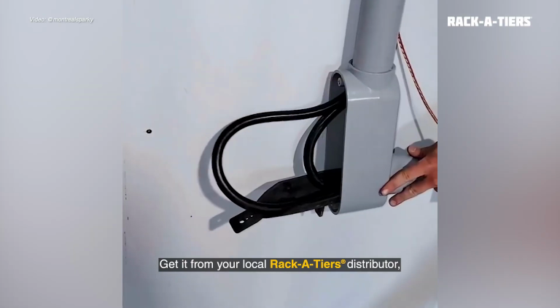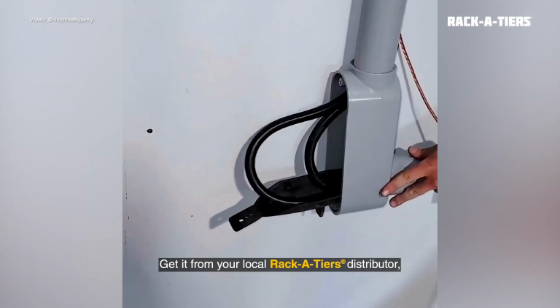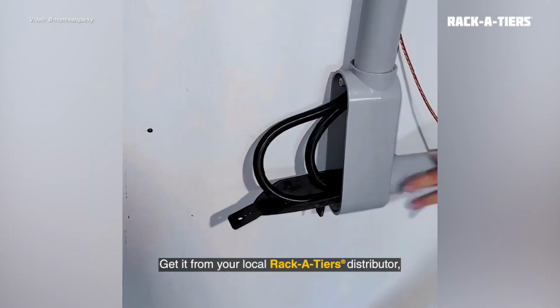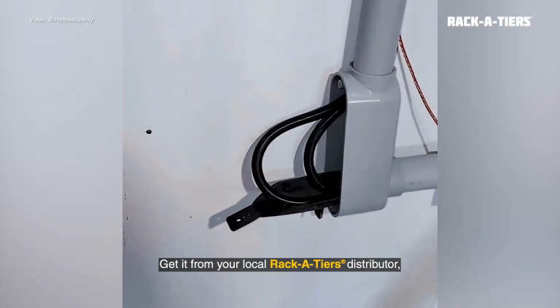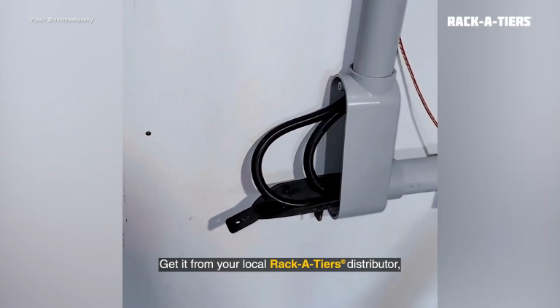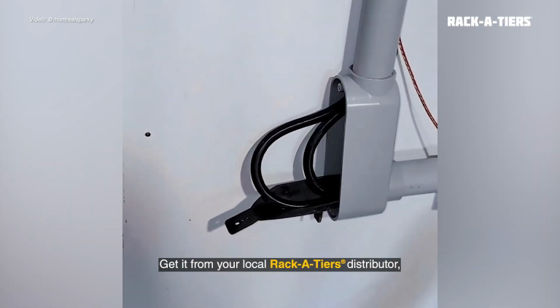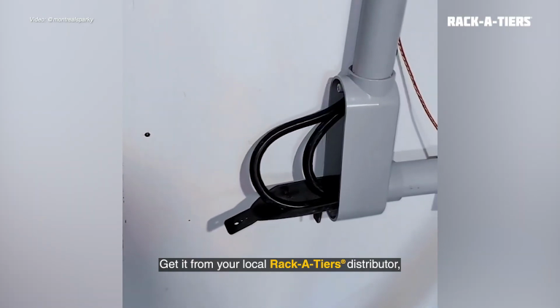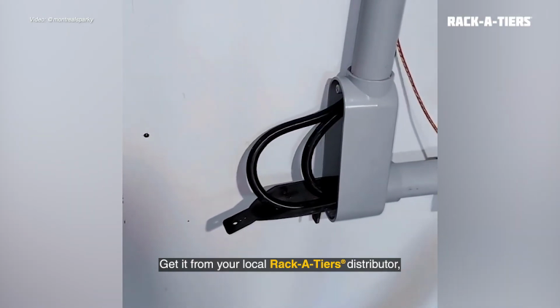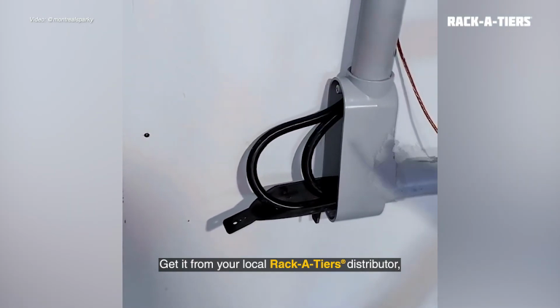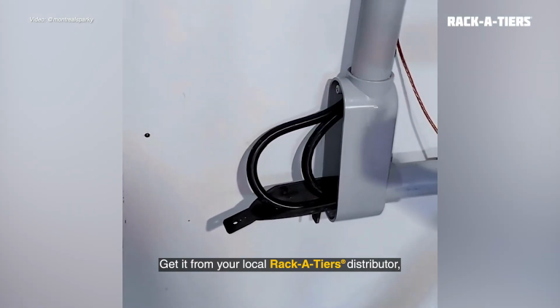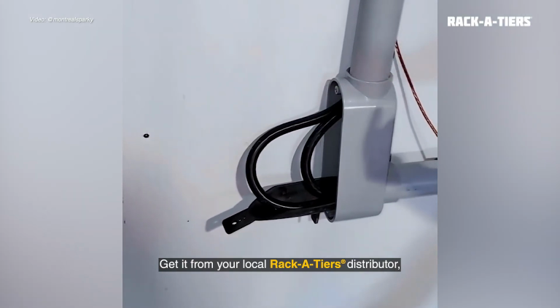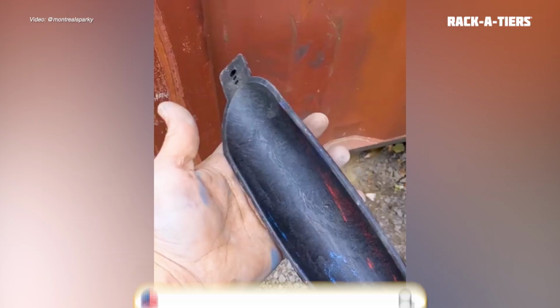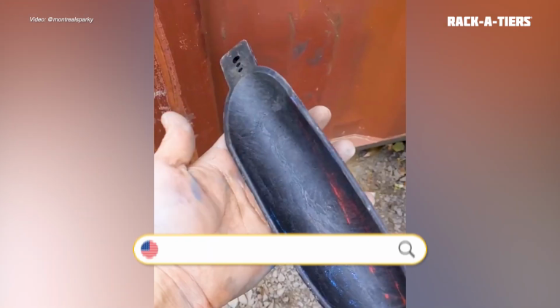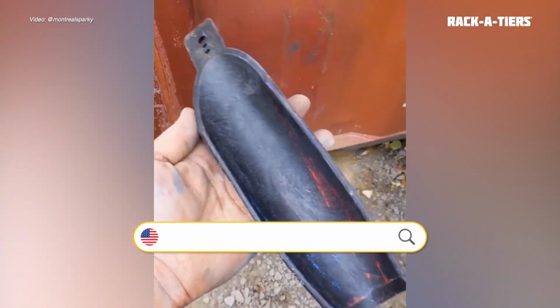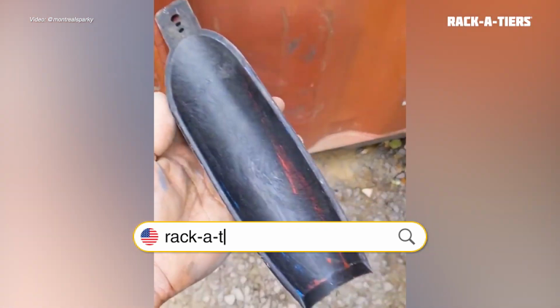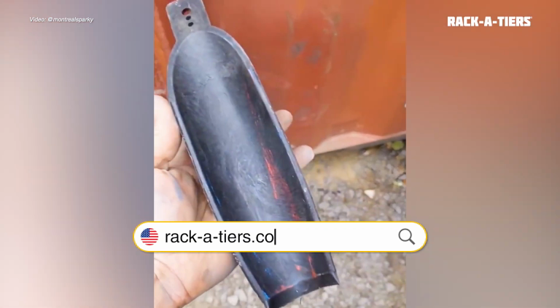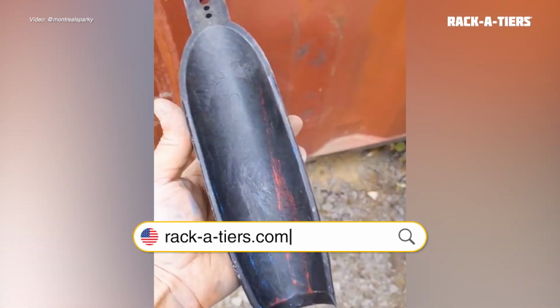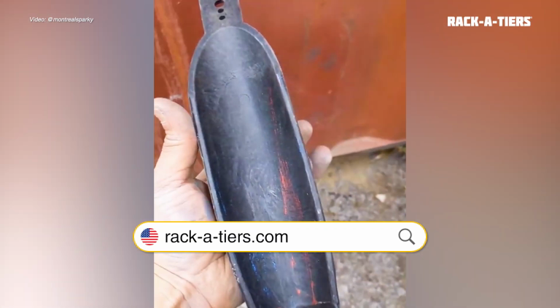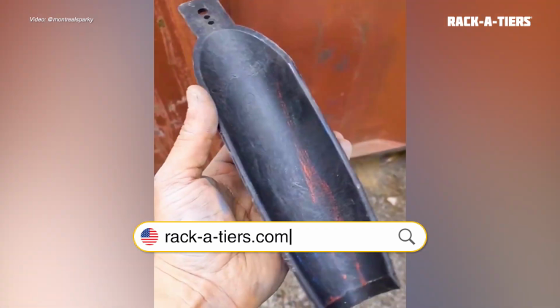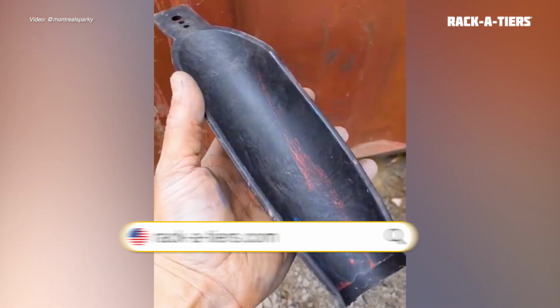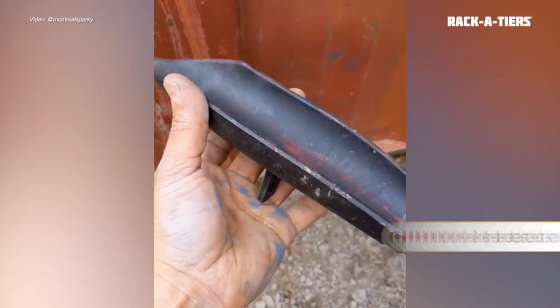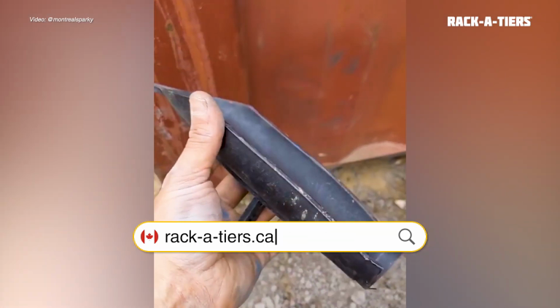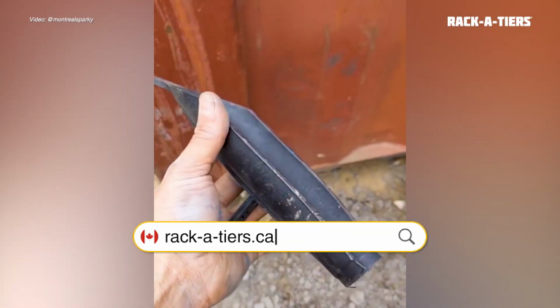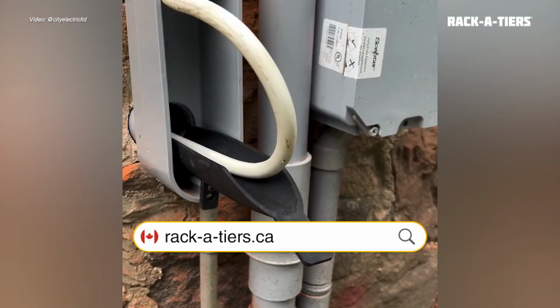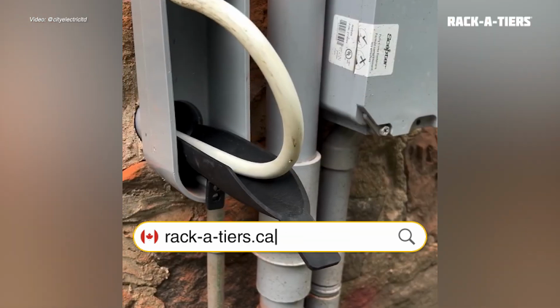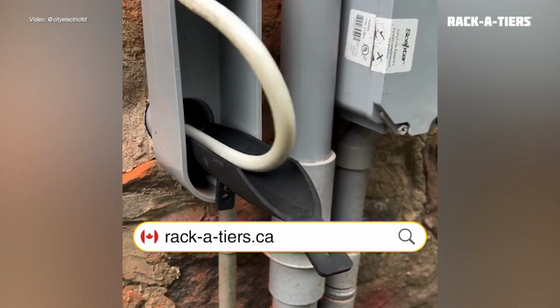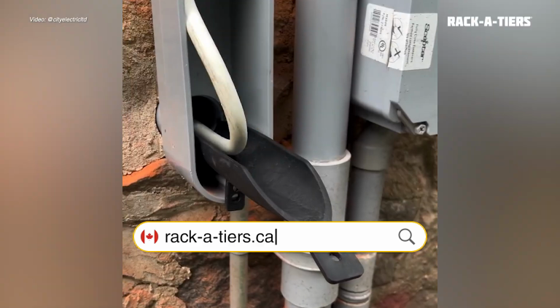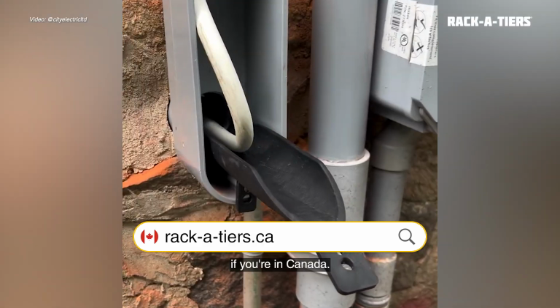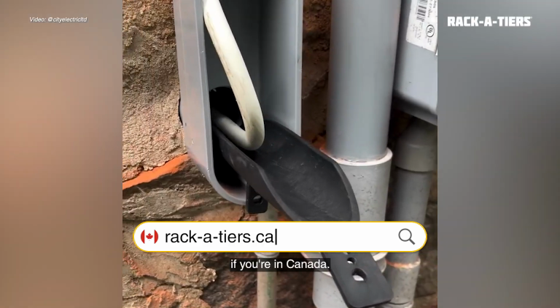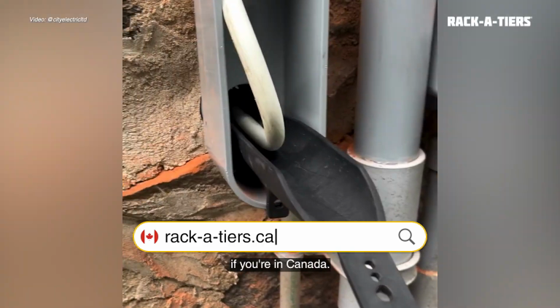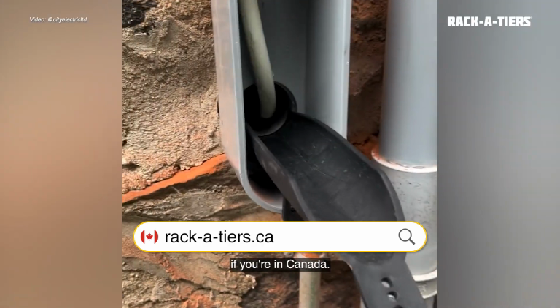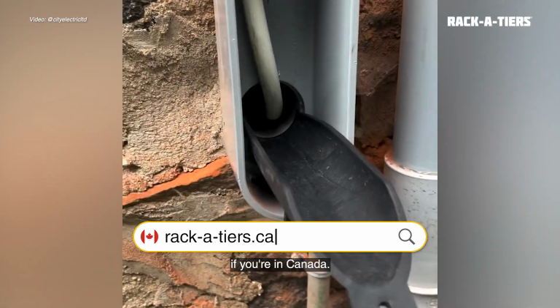Get it from your local Racketeers distributor at racketeers.com or racketeers.ca if you're in Canada.